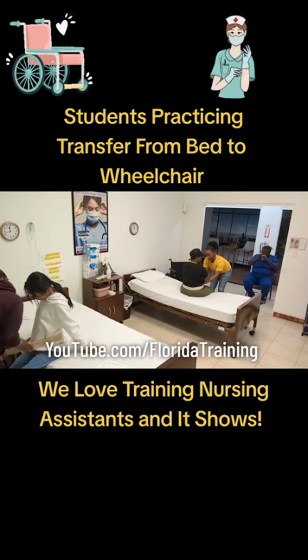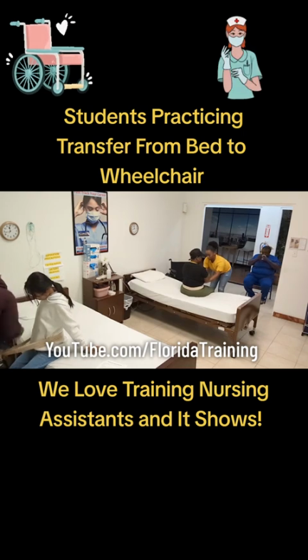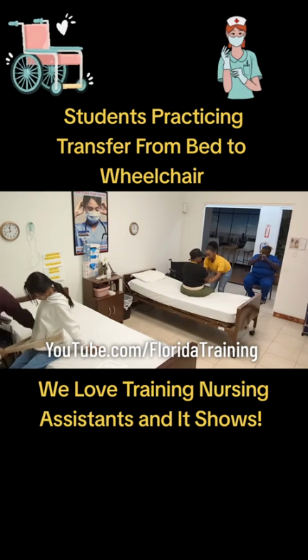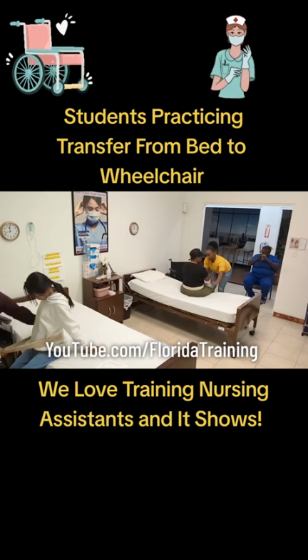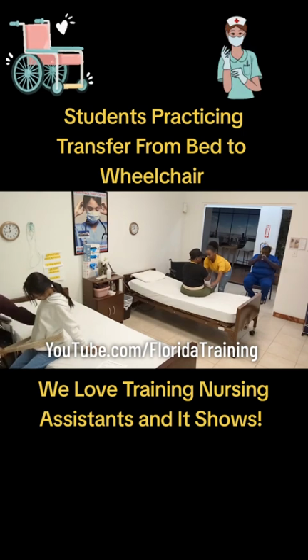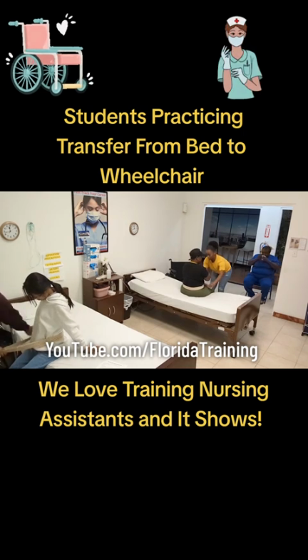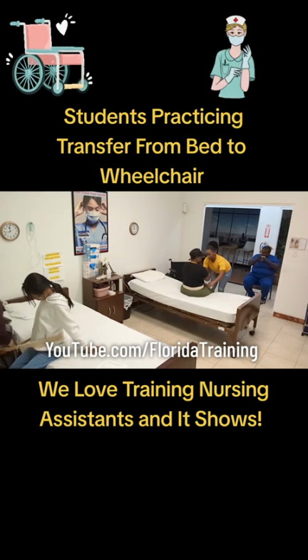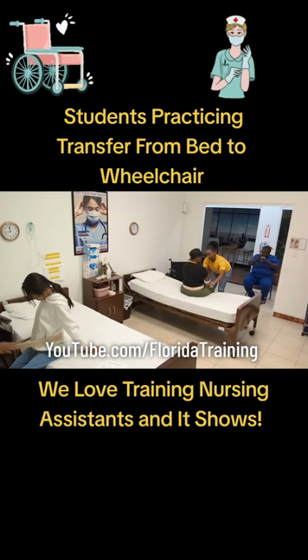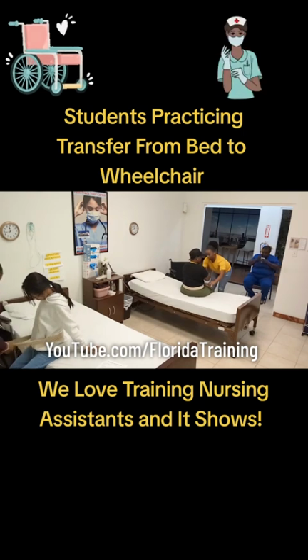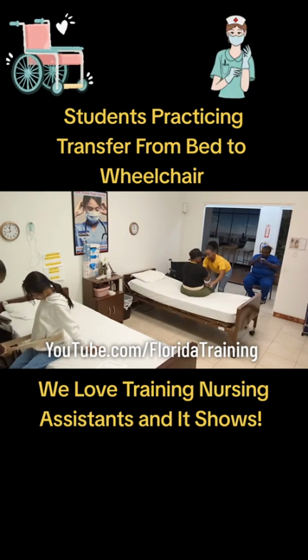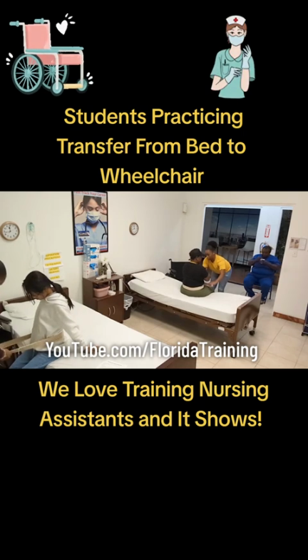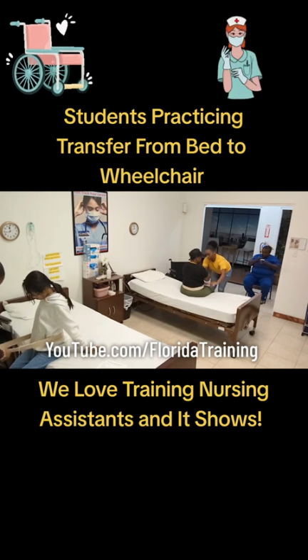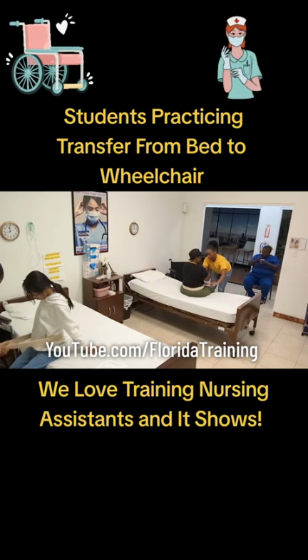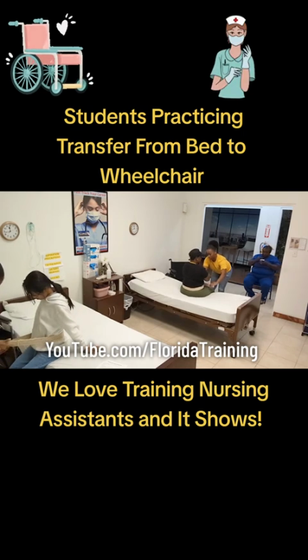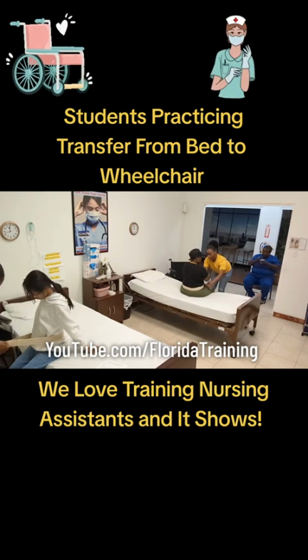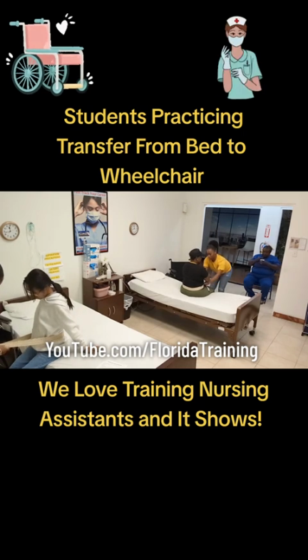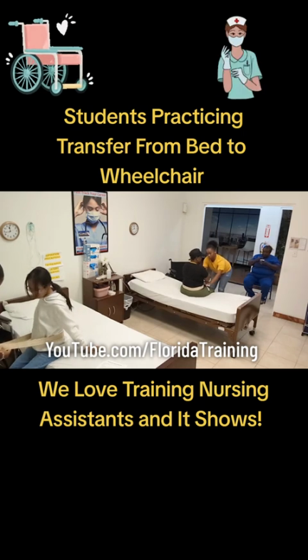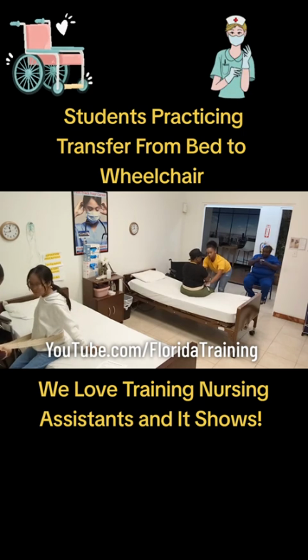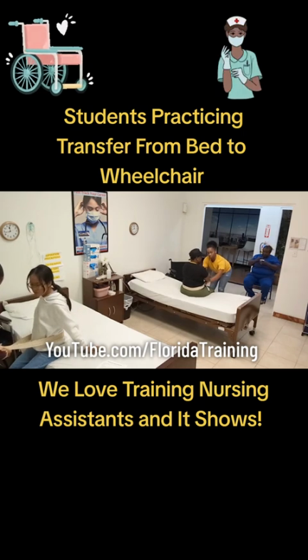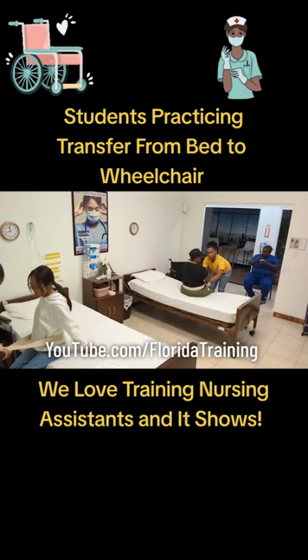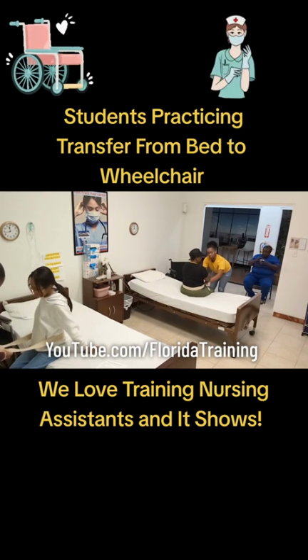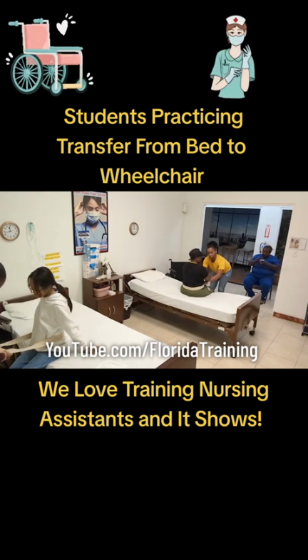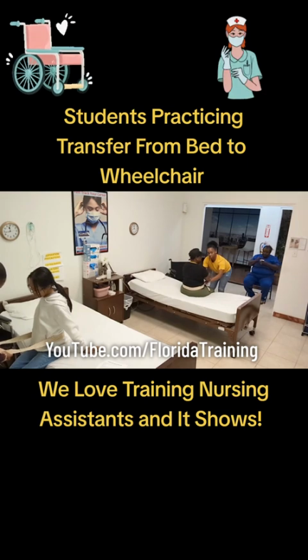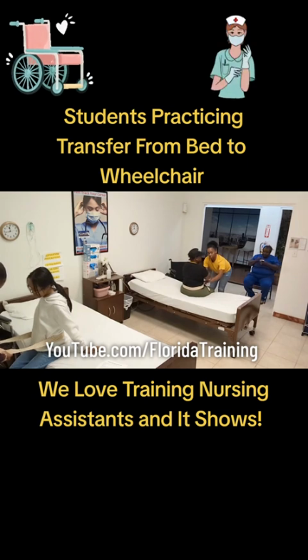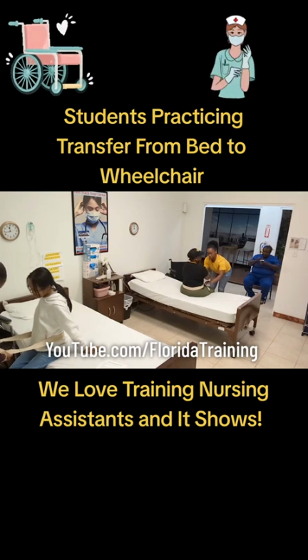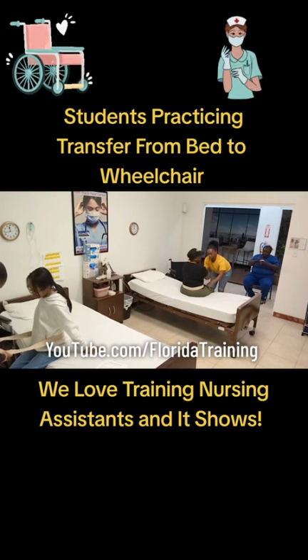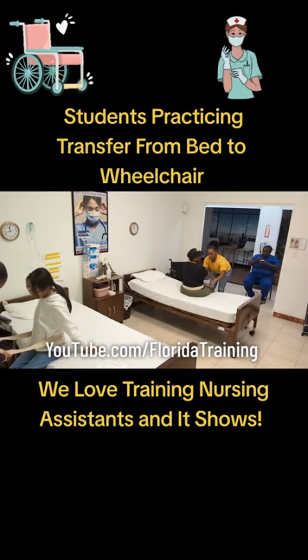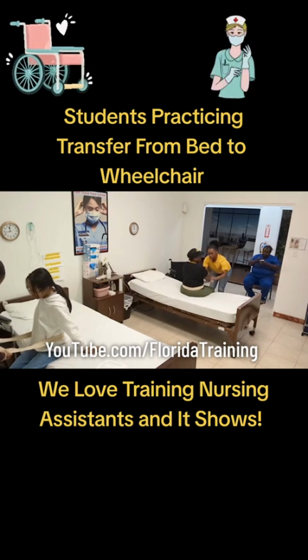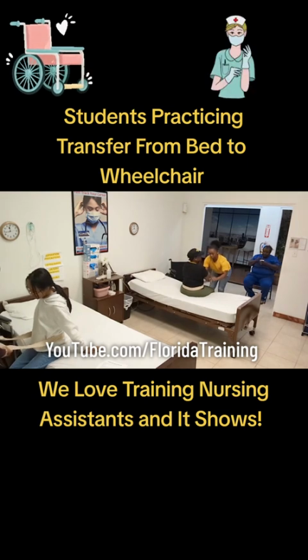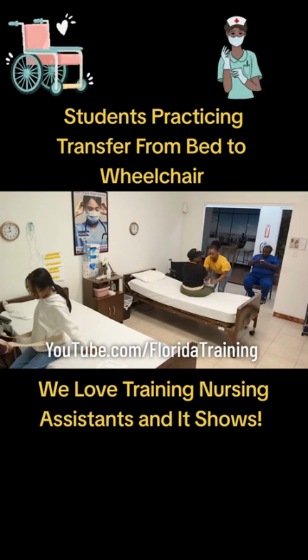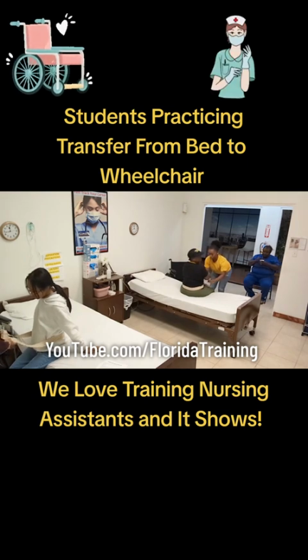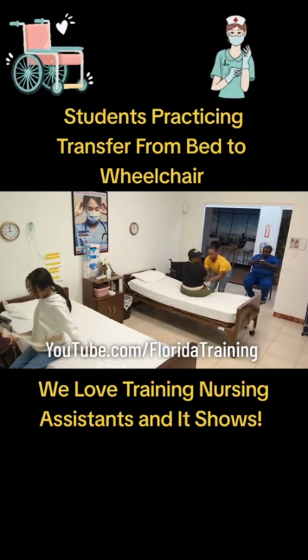Good job, Rochelle. That belt straight. Good job over here — it's a little bit loose, but good job.